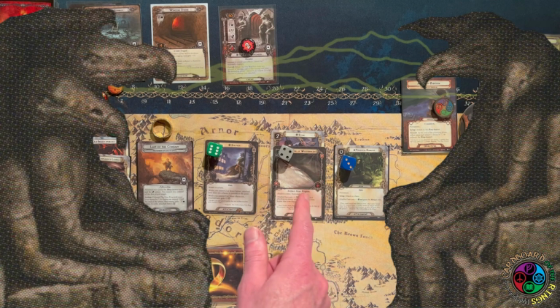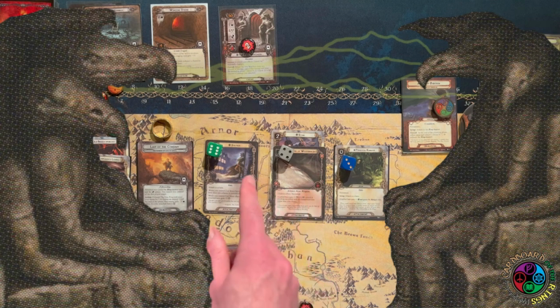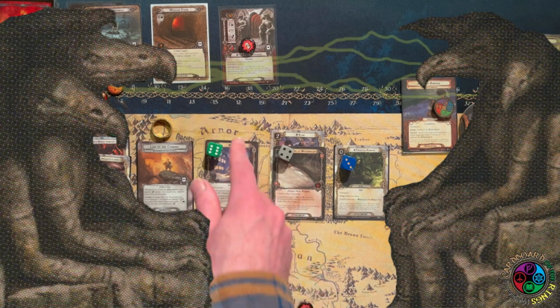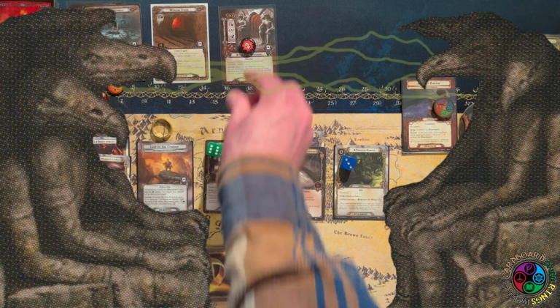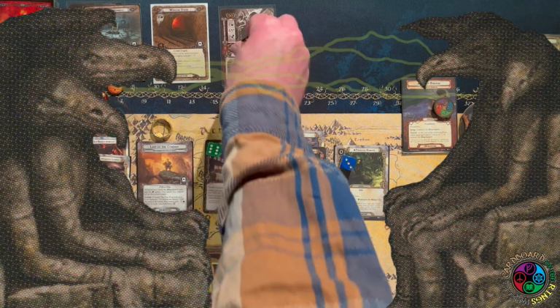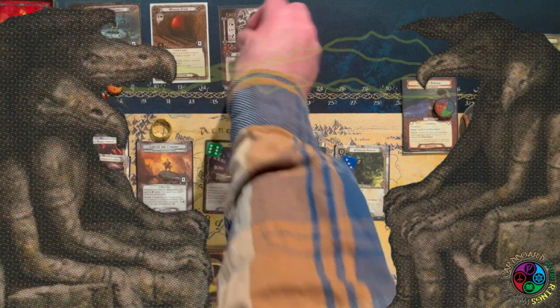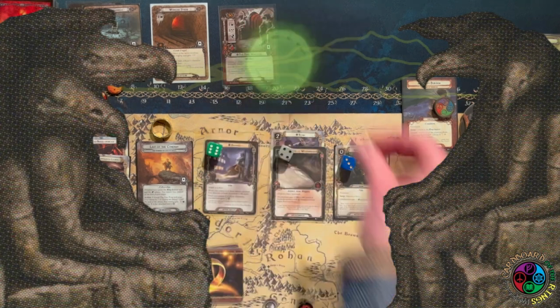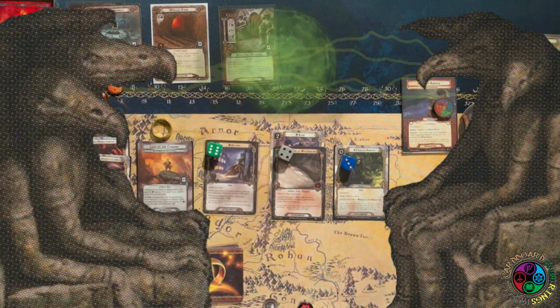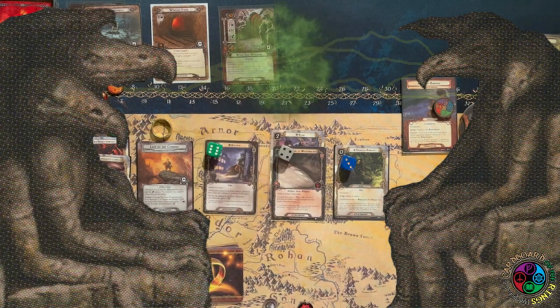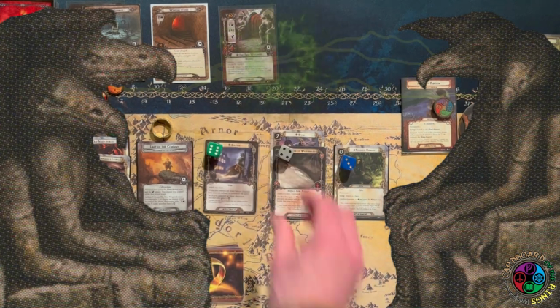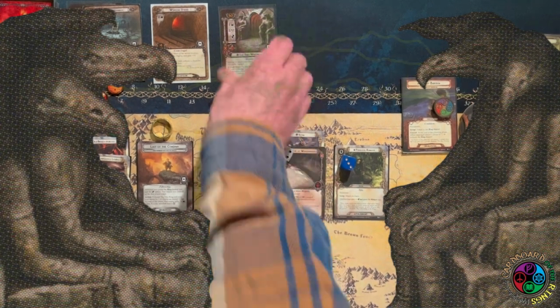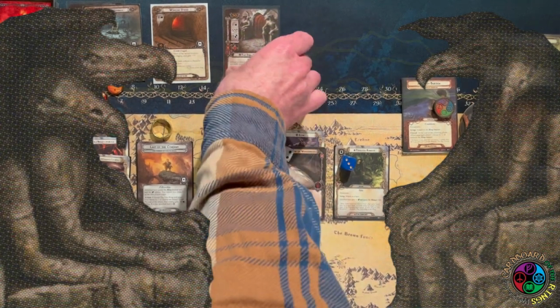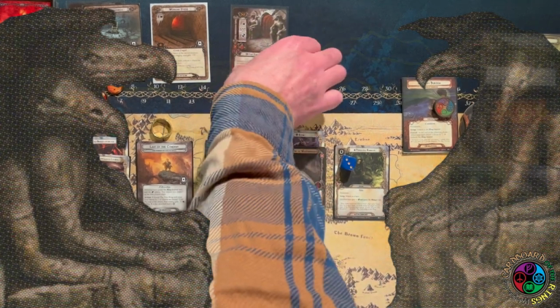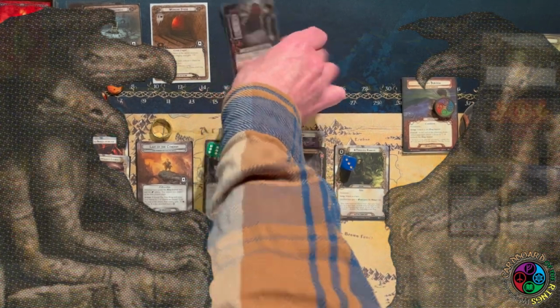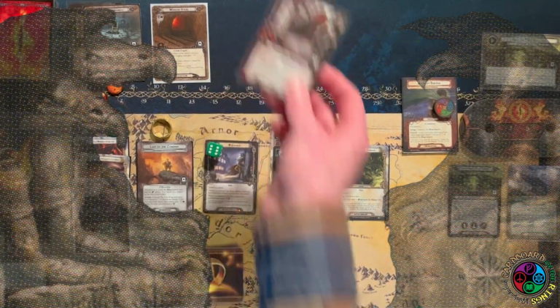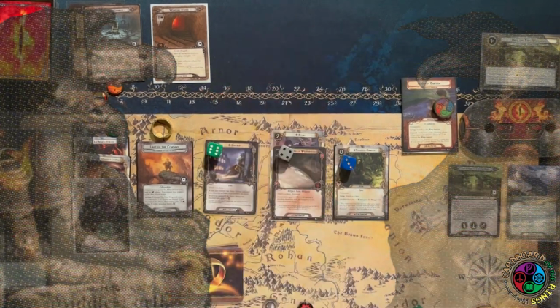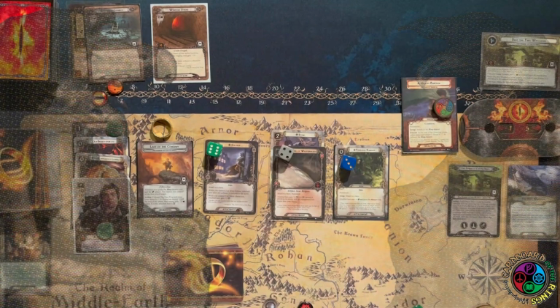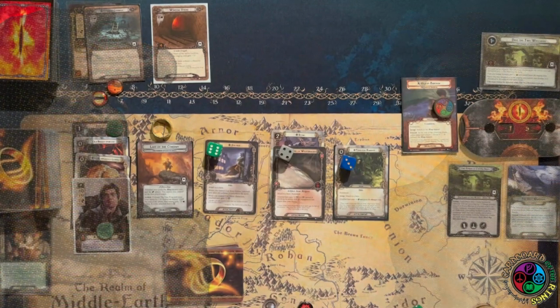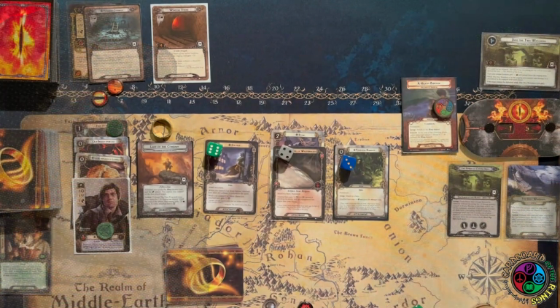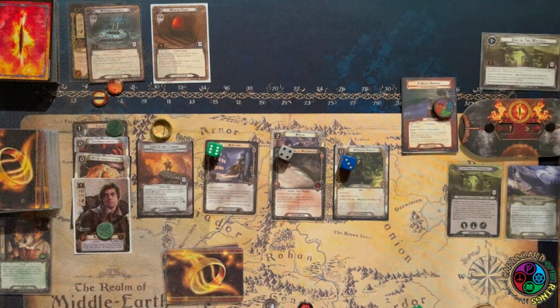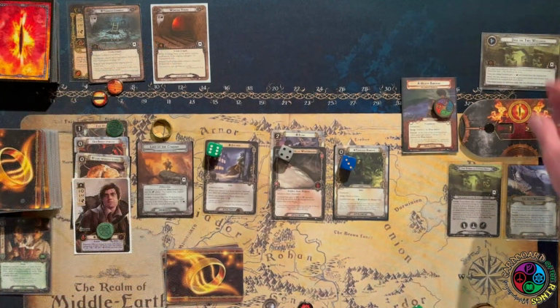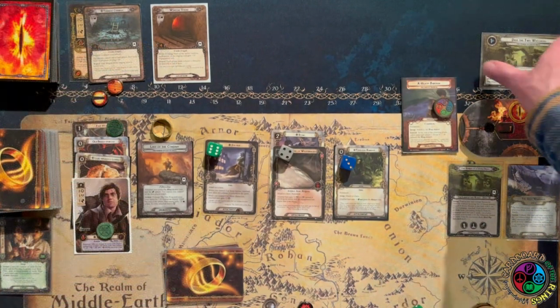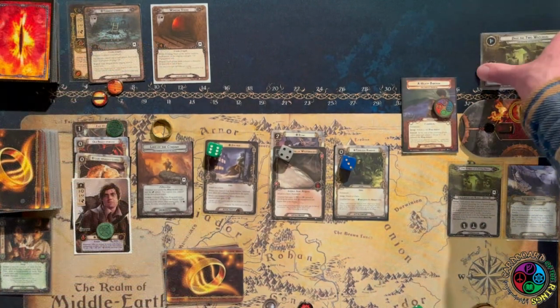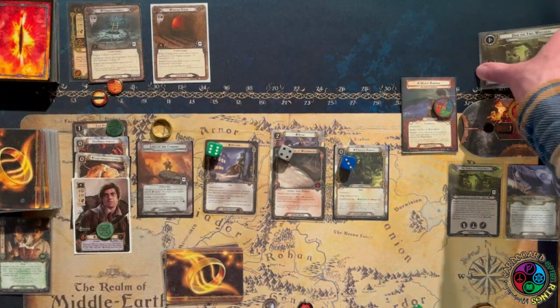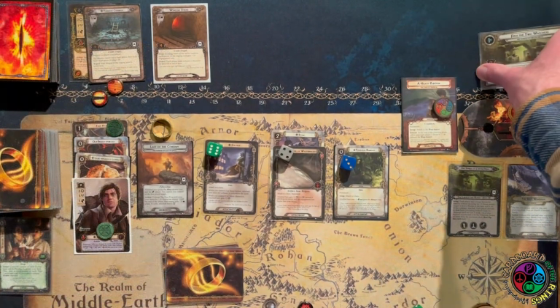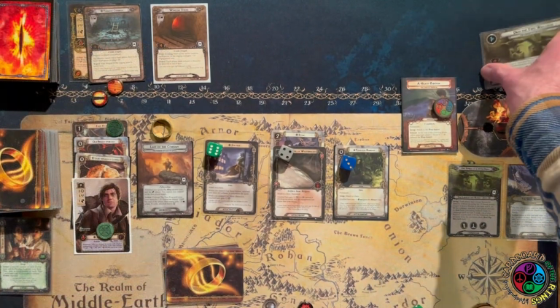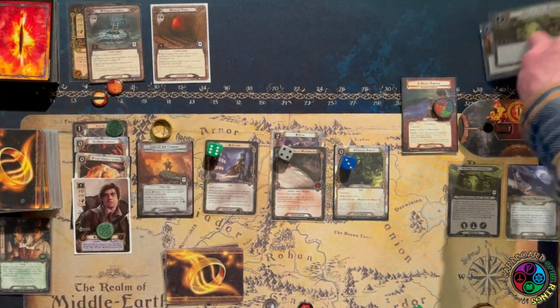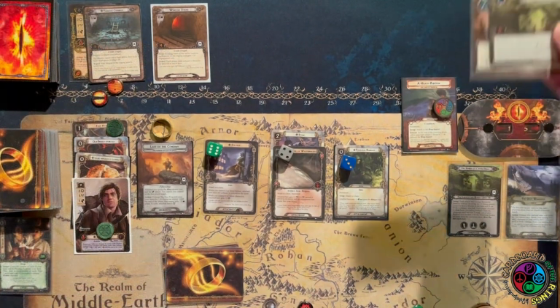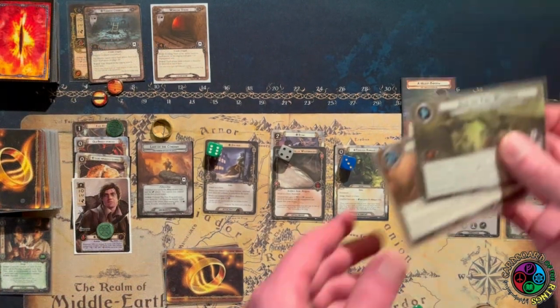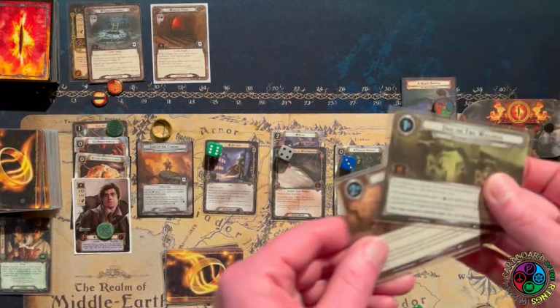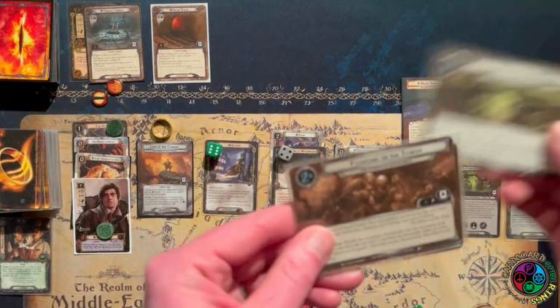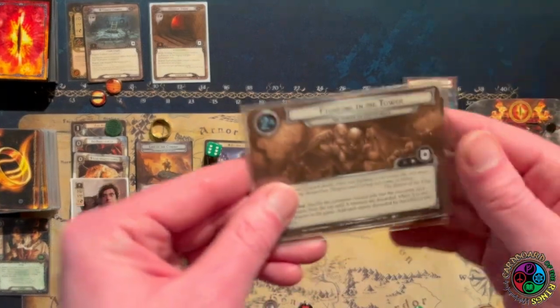I can swing back for four — that's enough to take out the Watcher, and that's enough to advance us to stage two on turn two, which I absolutely need to do.